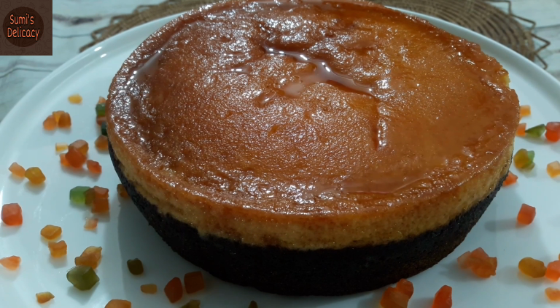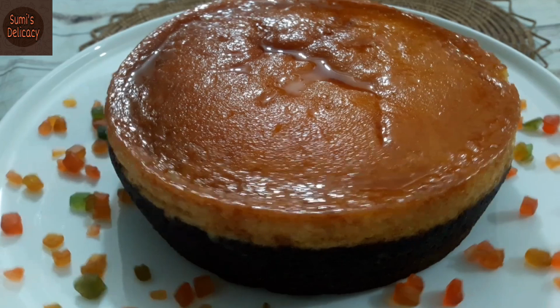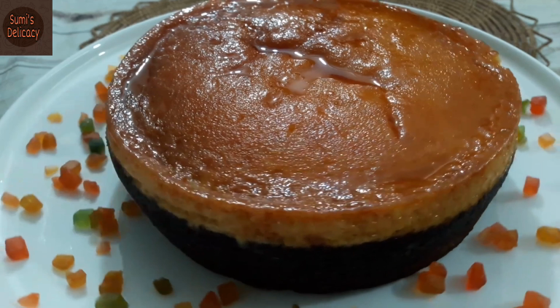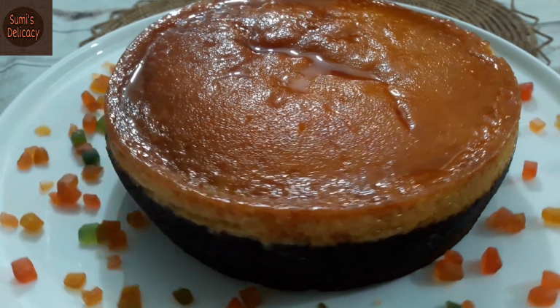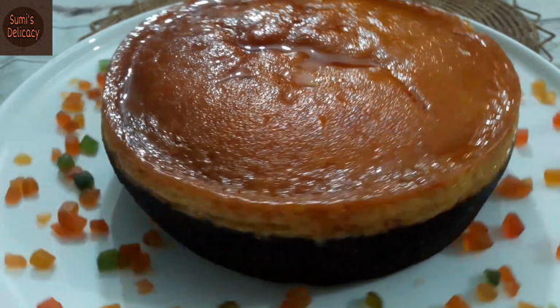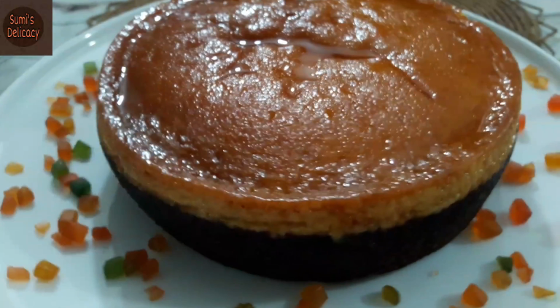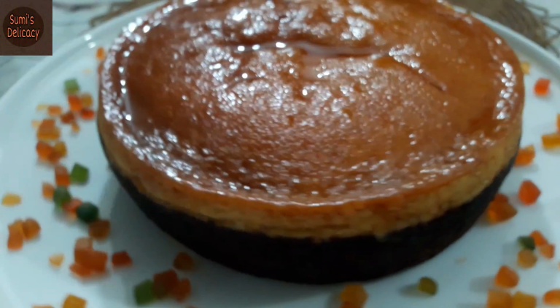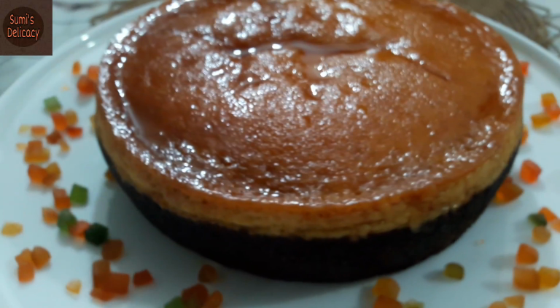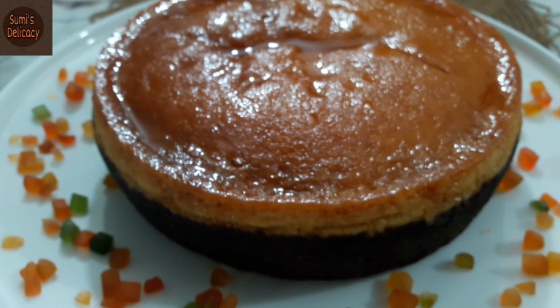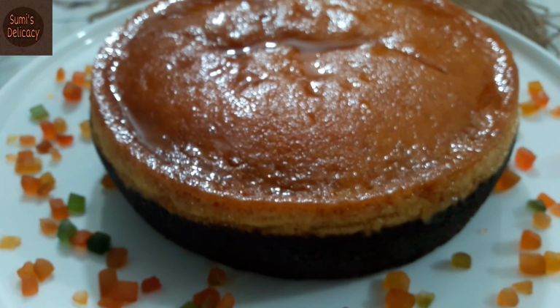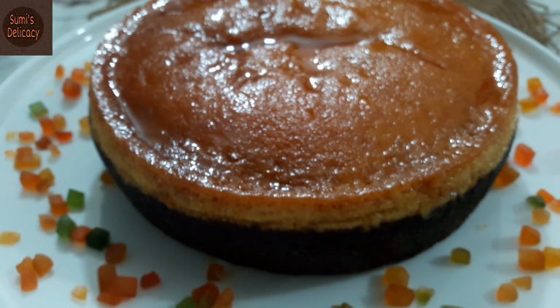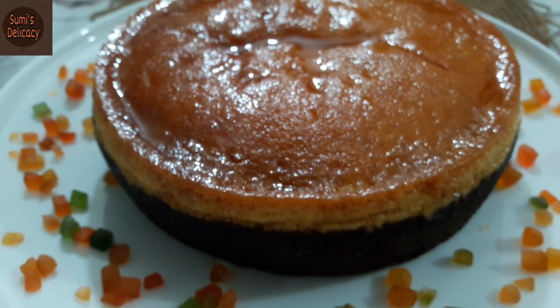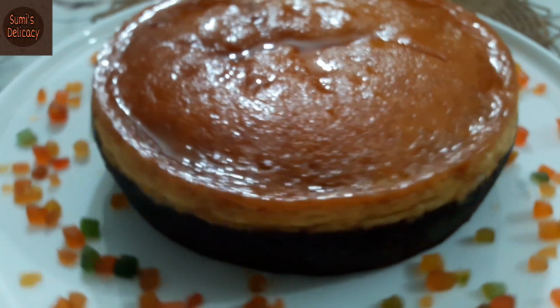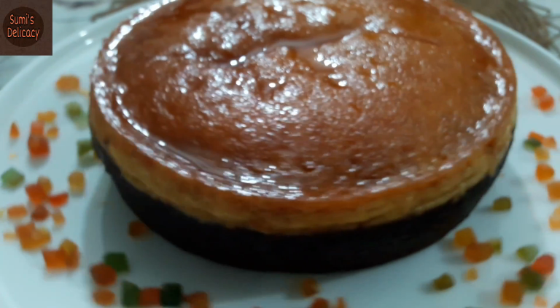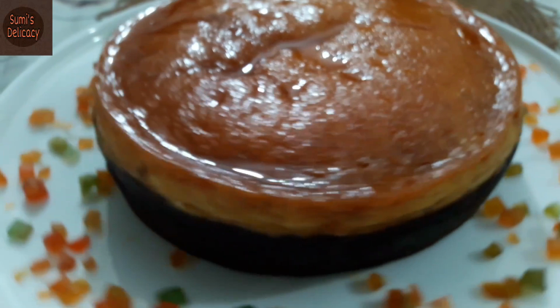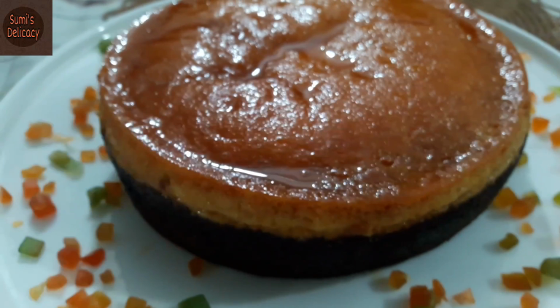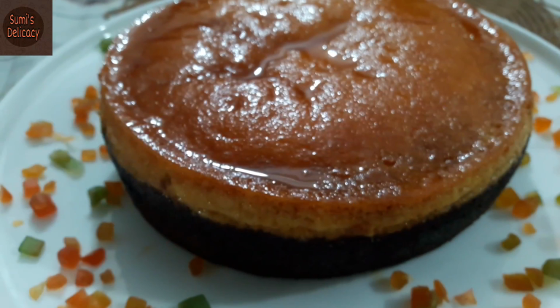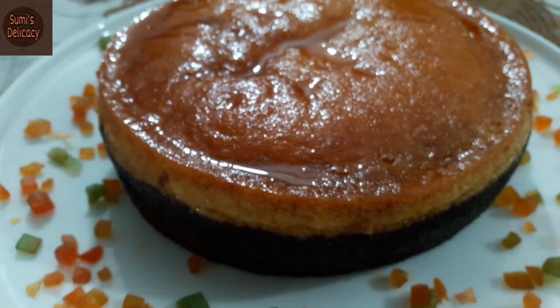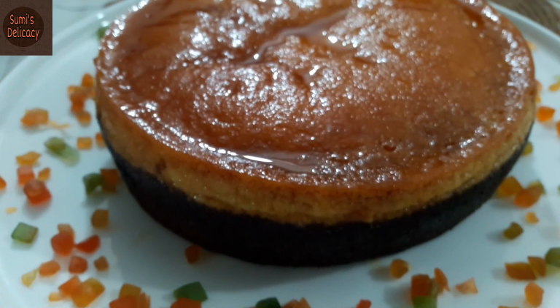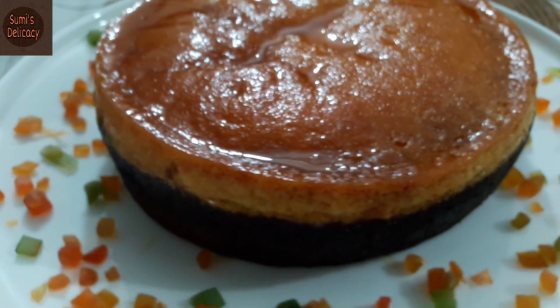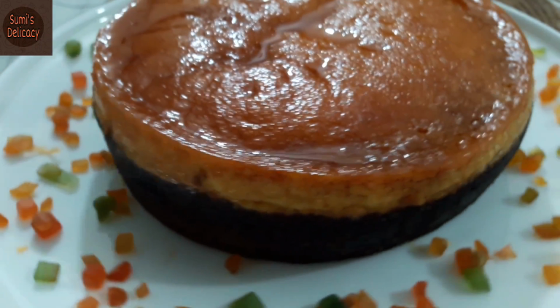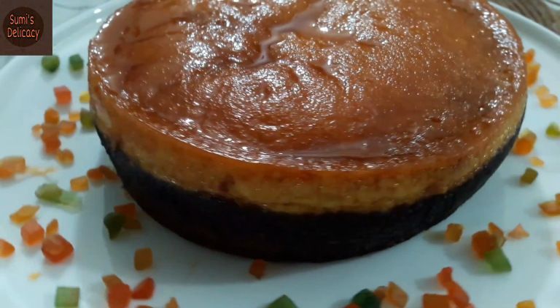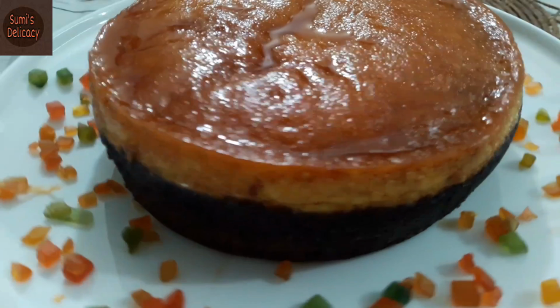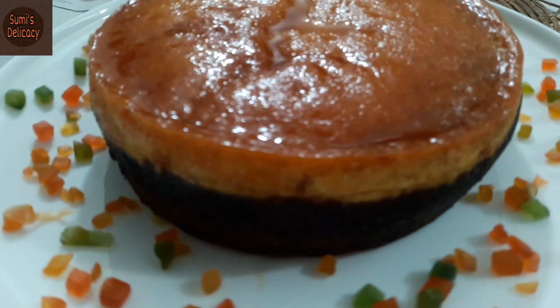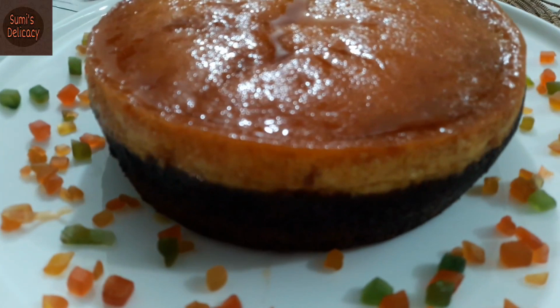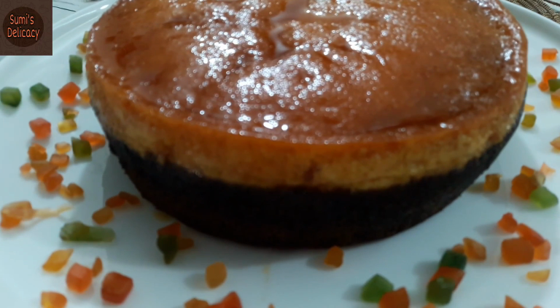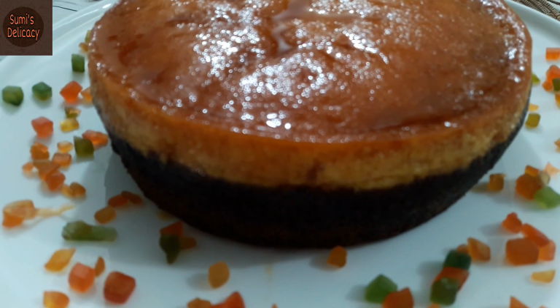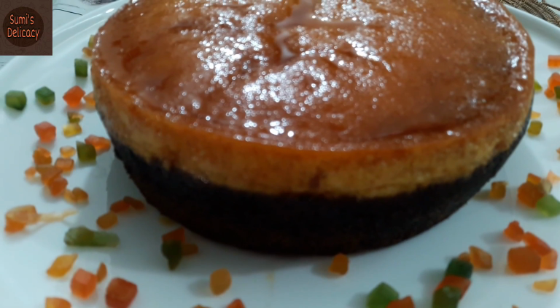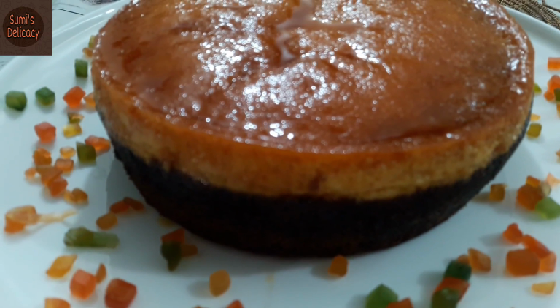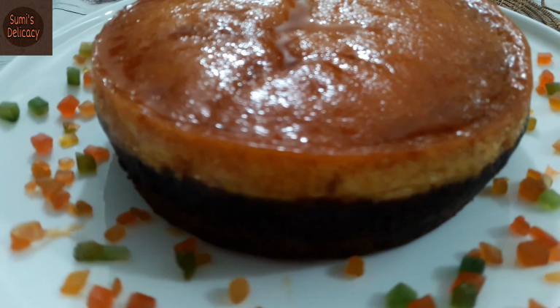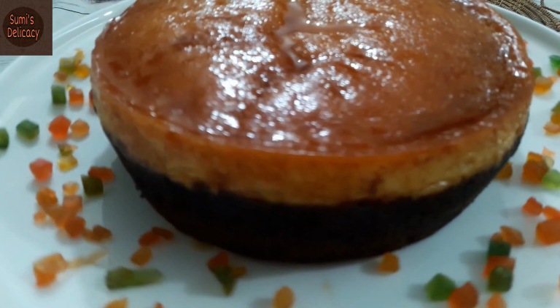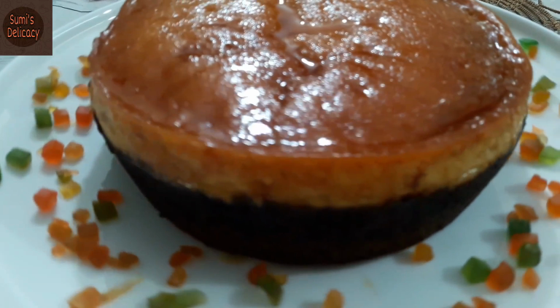Asalaamu alaikum viewers, welcome to my channel Shumi's Delicacy. Today I am going to show you a dessert — Choco Flan Cake.